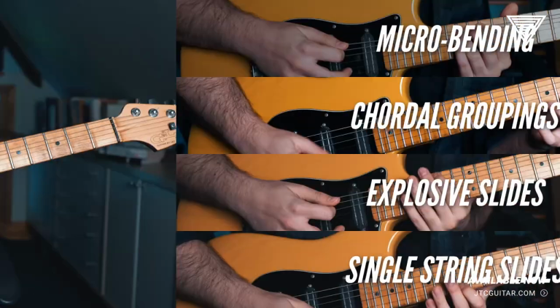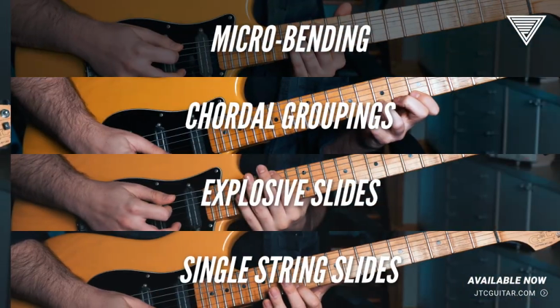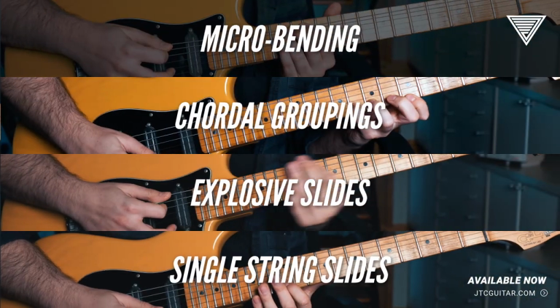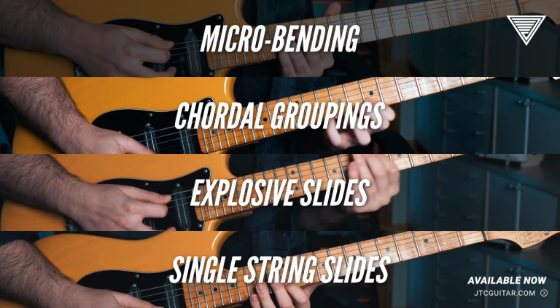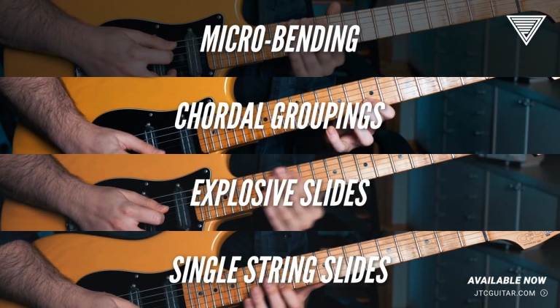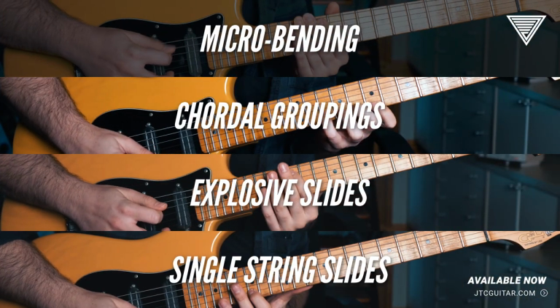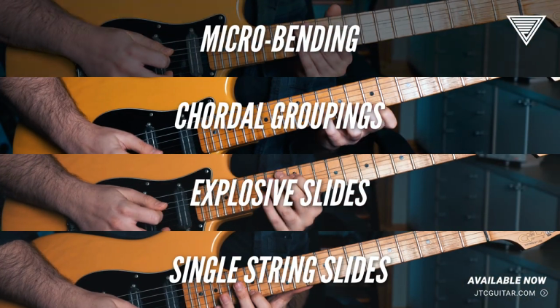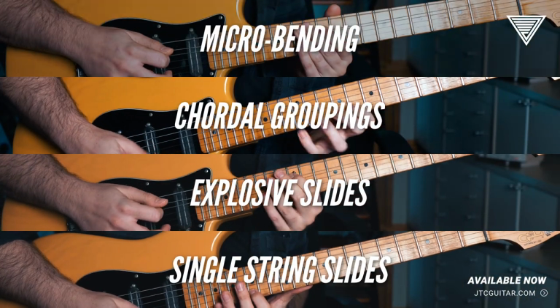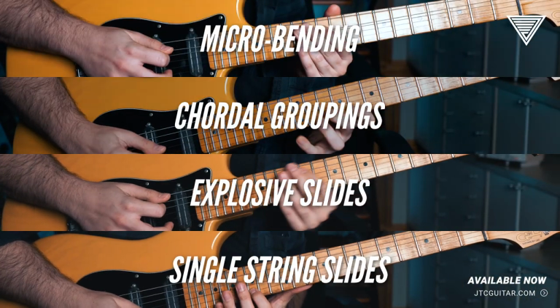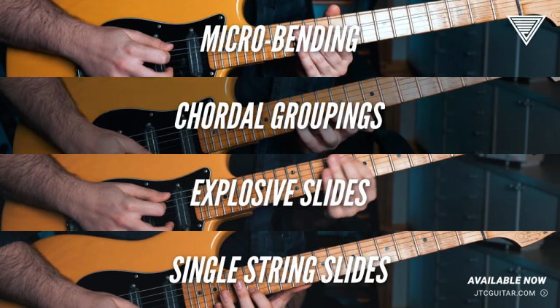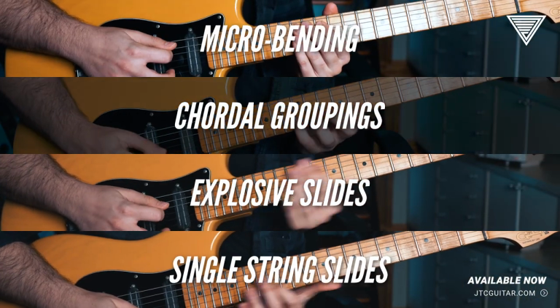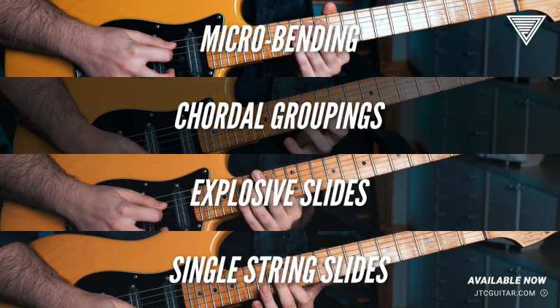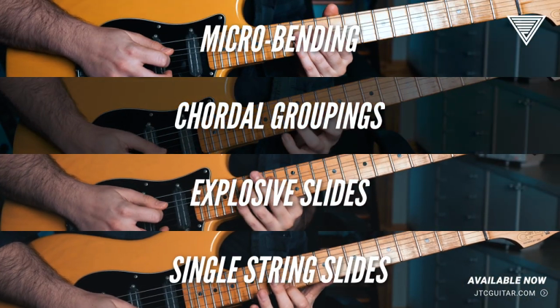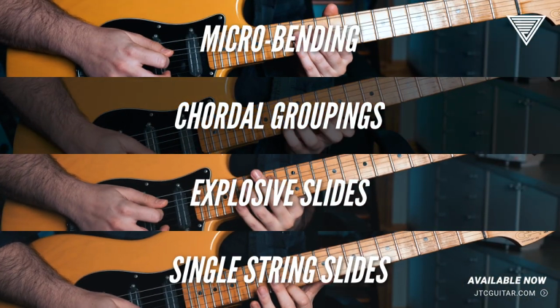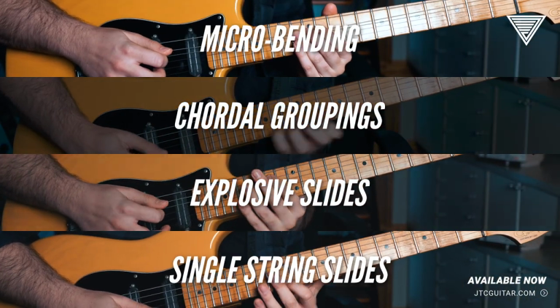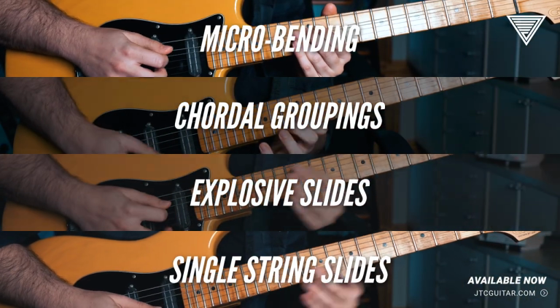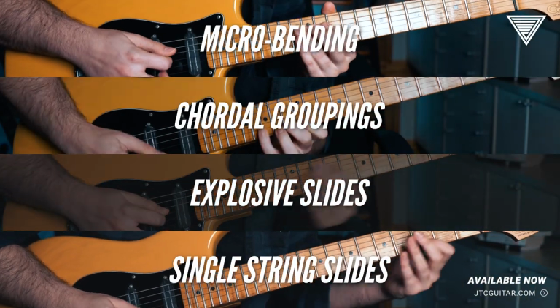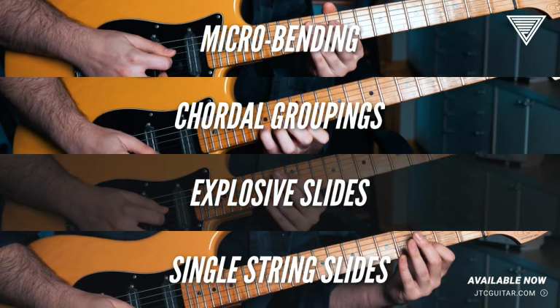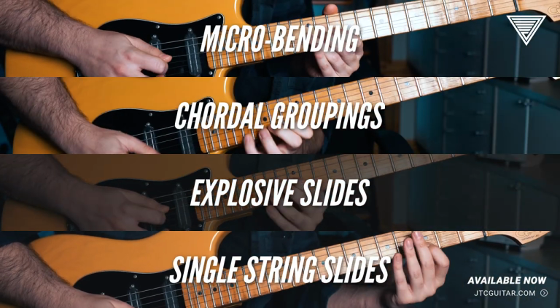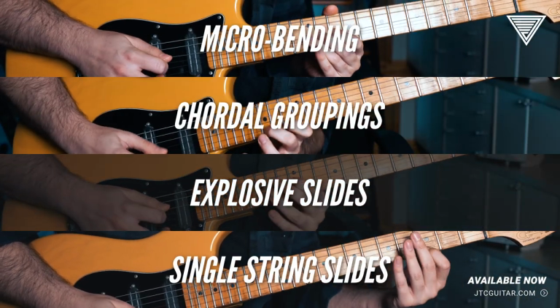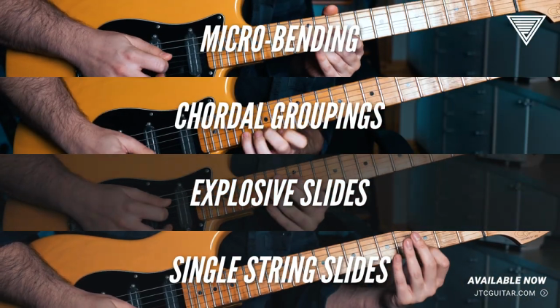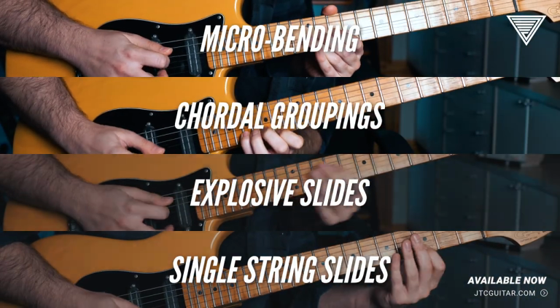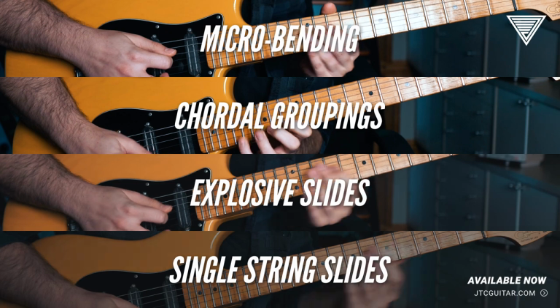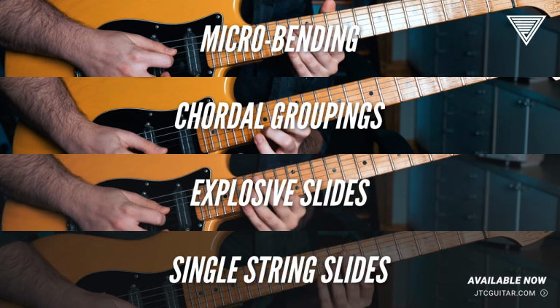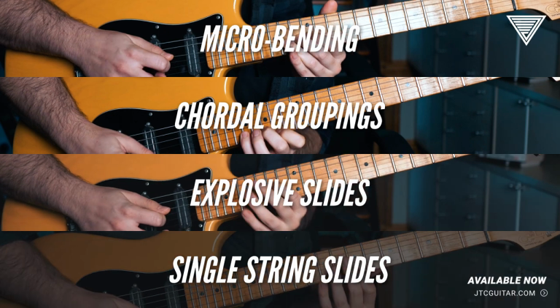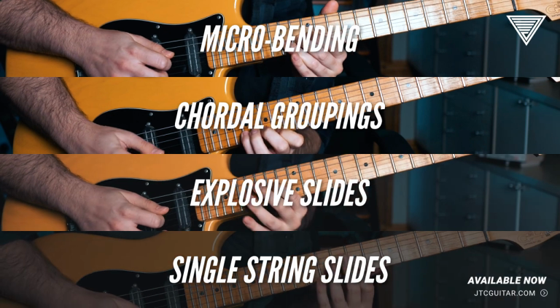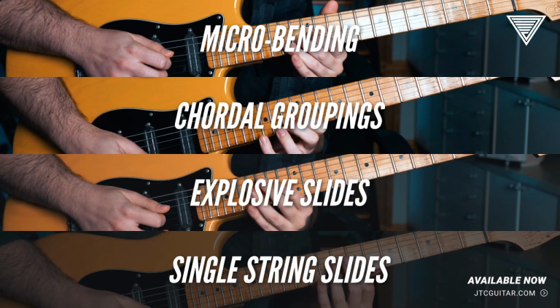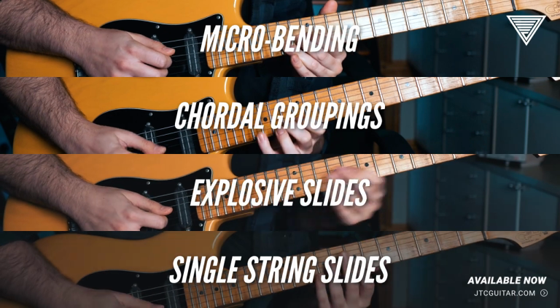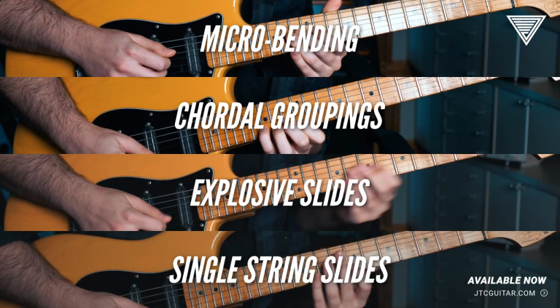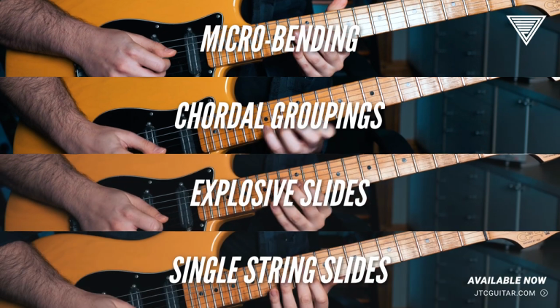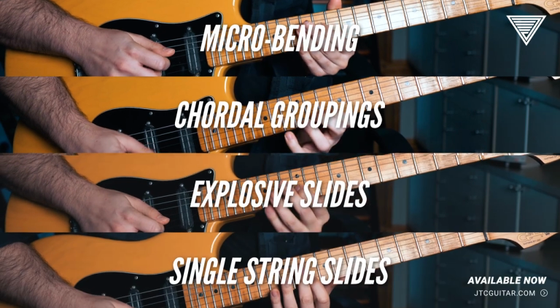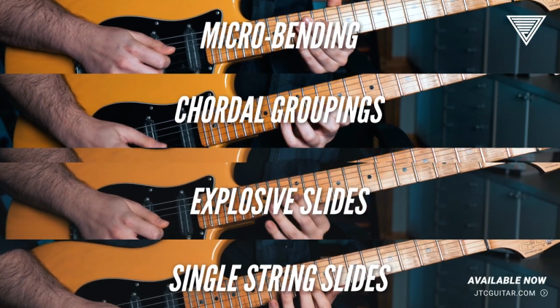These include micro bending, chordal groupings, explosive slides, single string slides, and more.